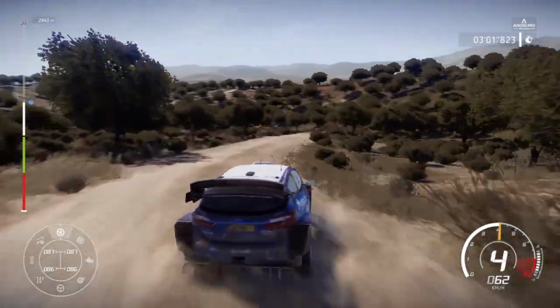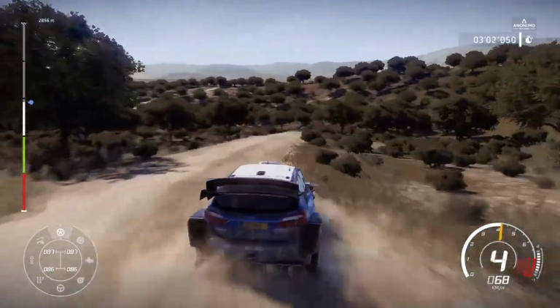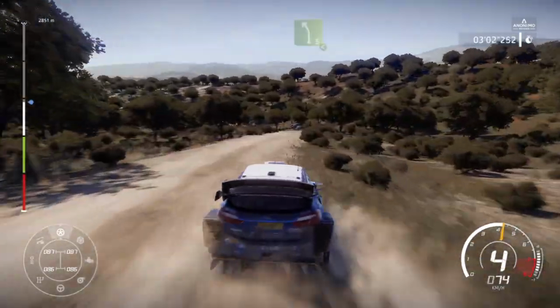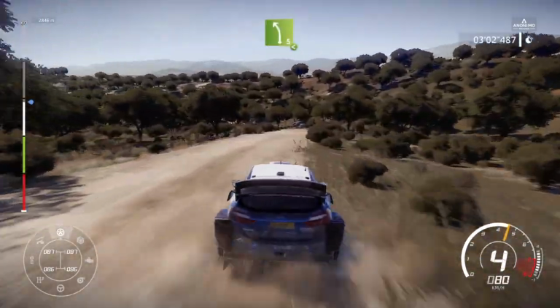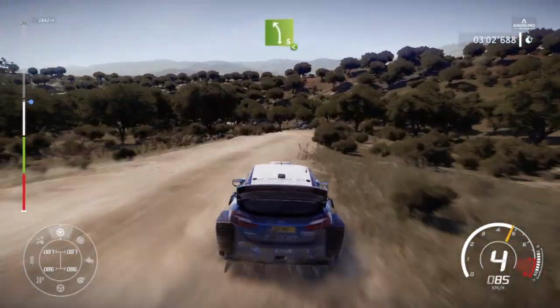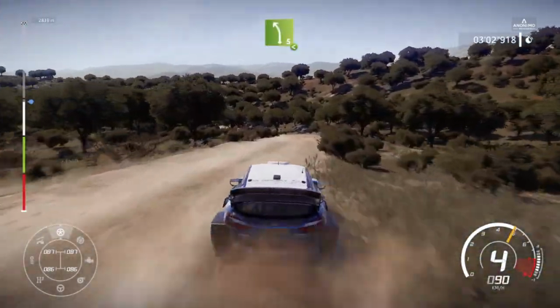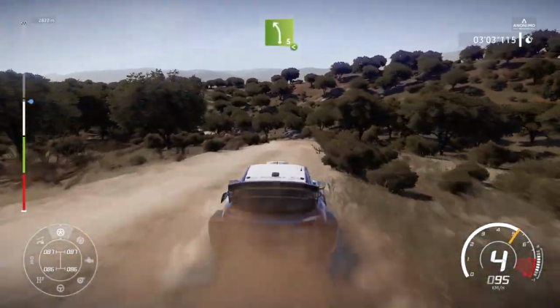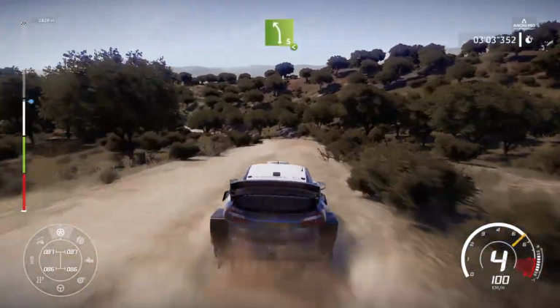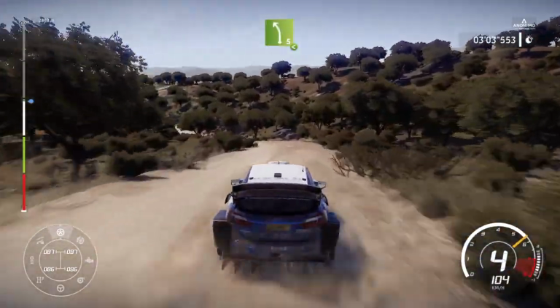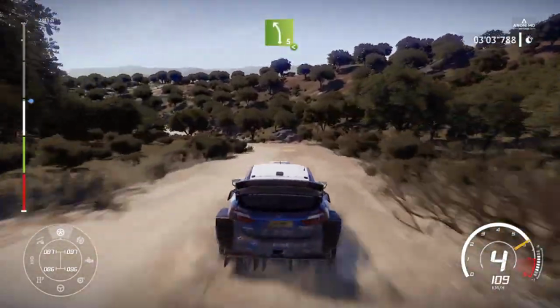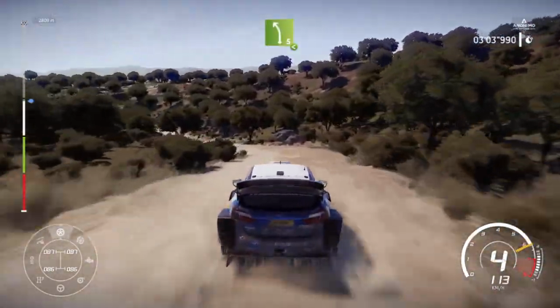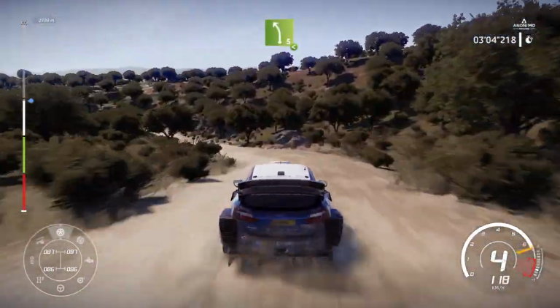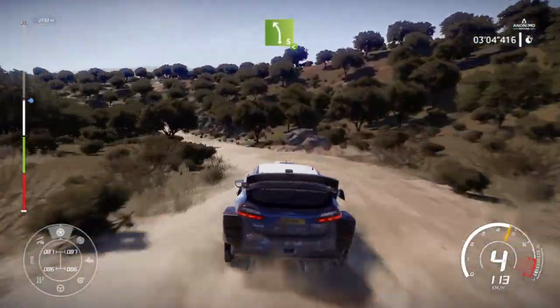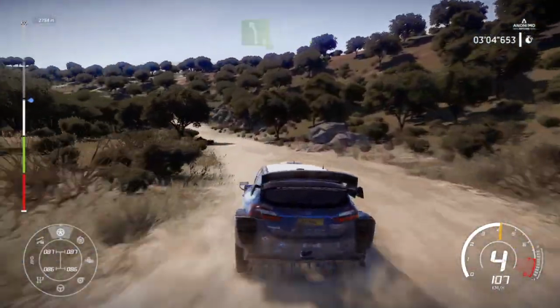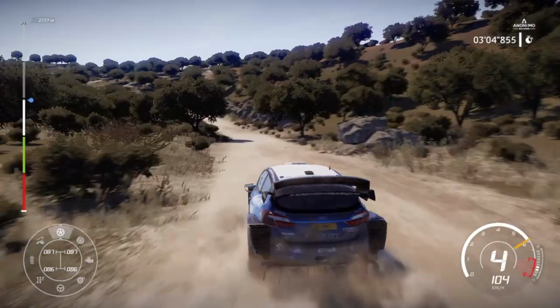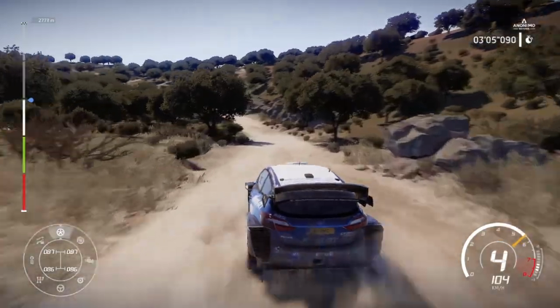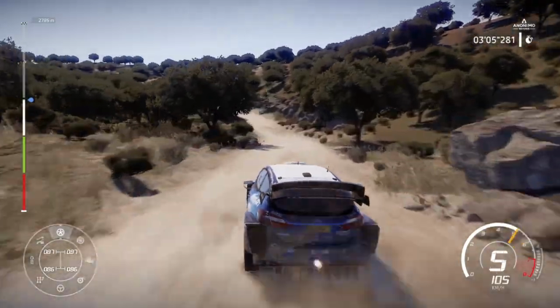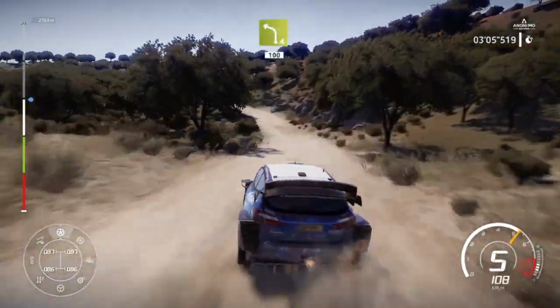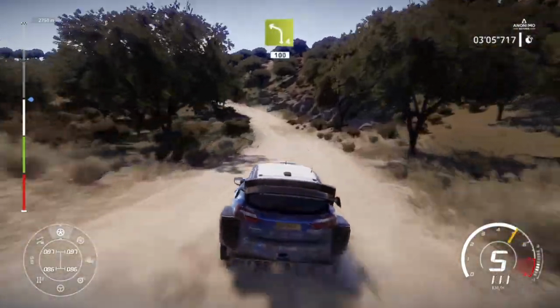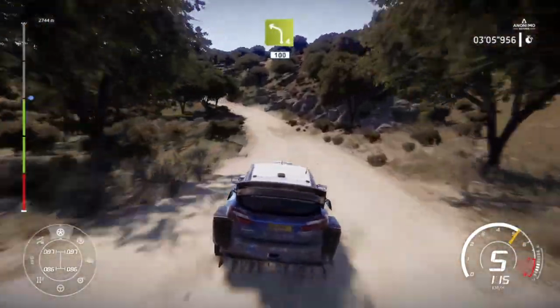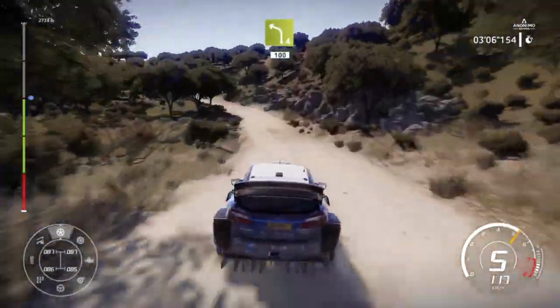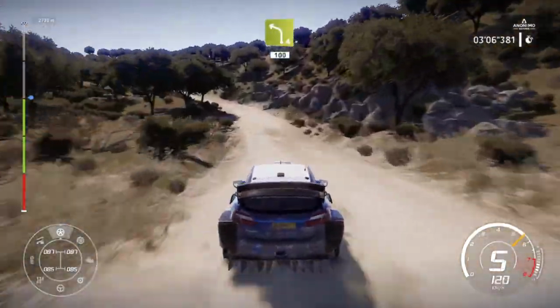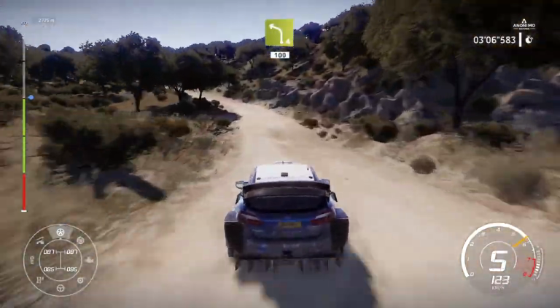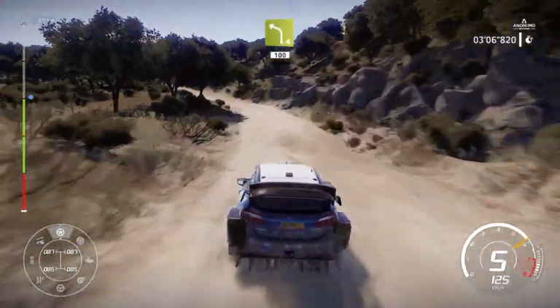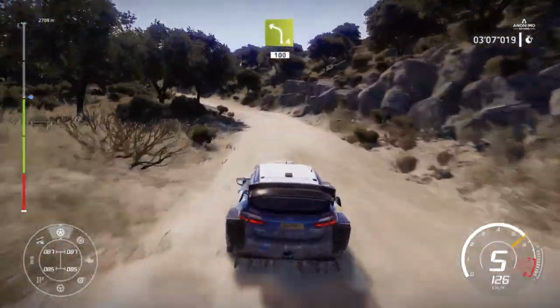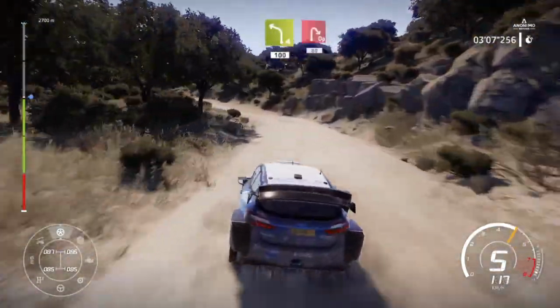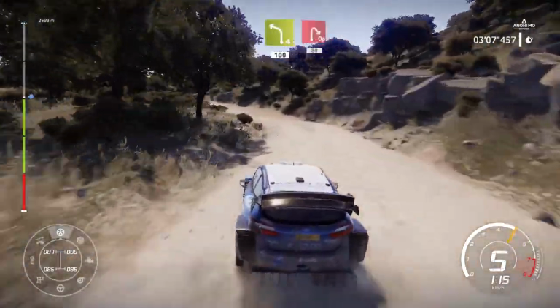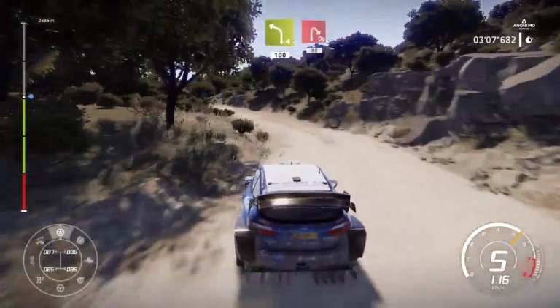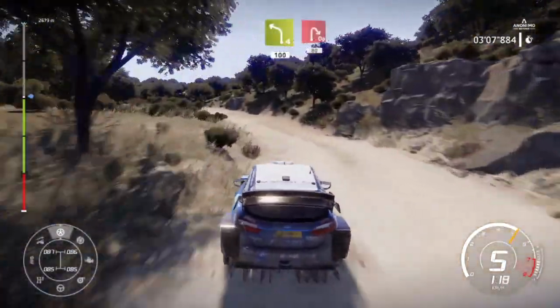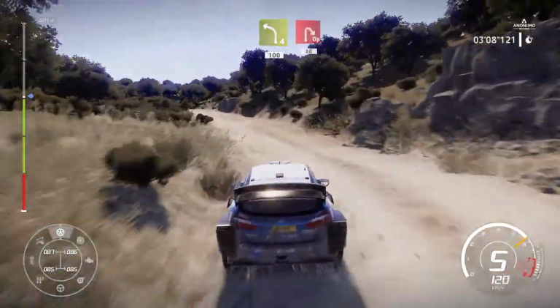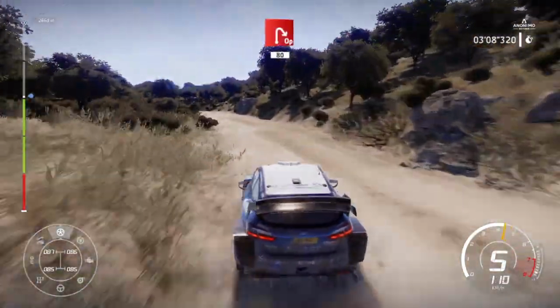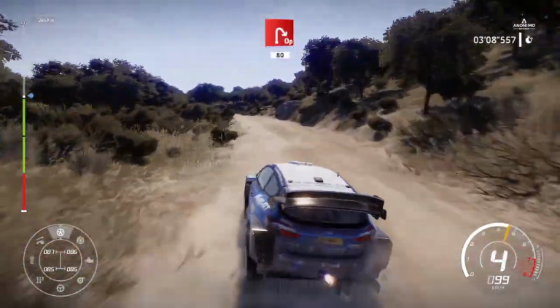And left 5, short open. Into left 4, short, 100. Open hairpin right, 80.